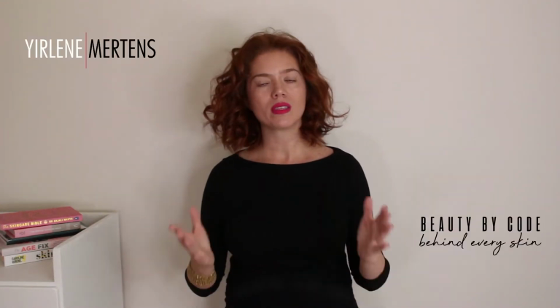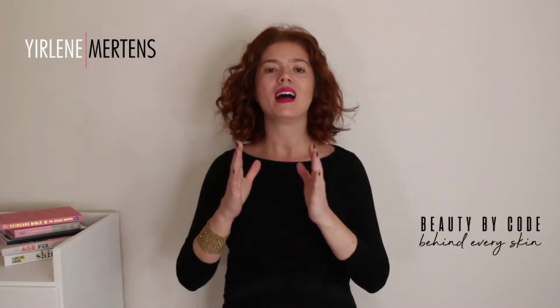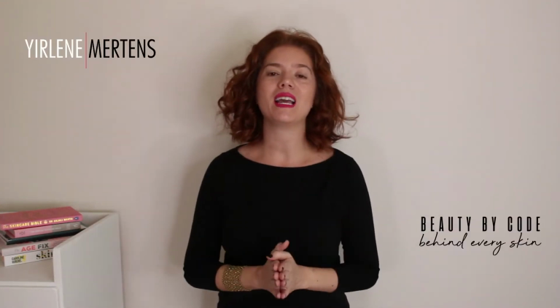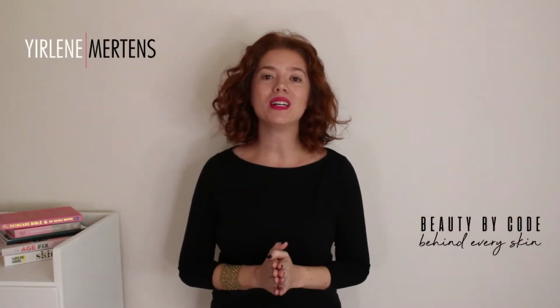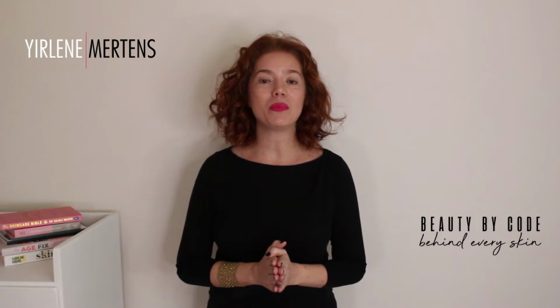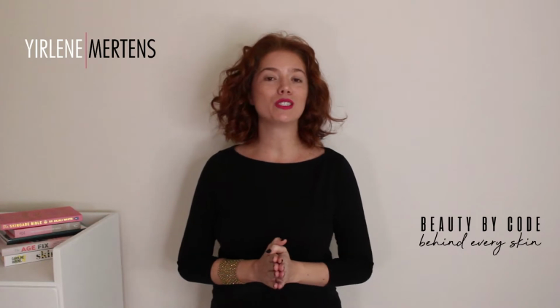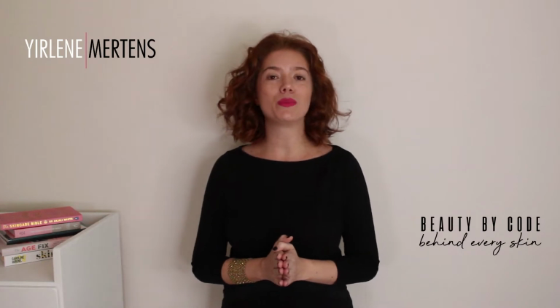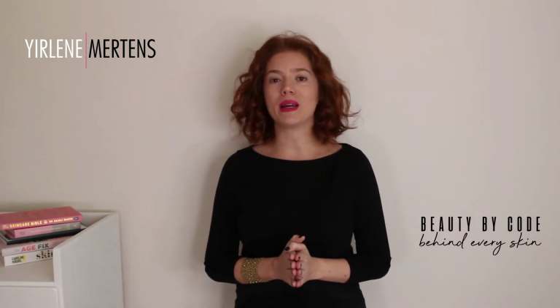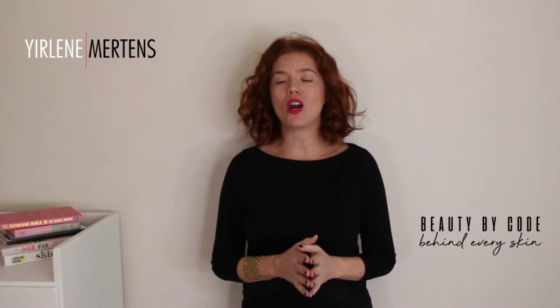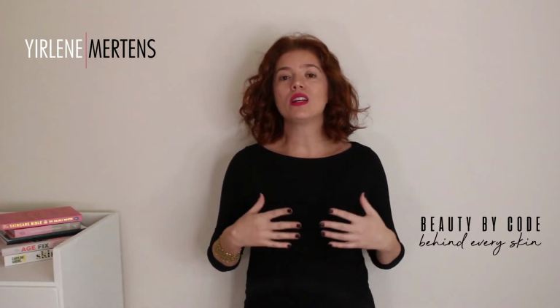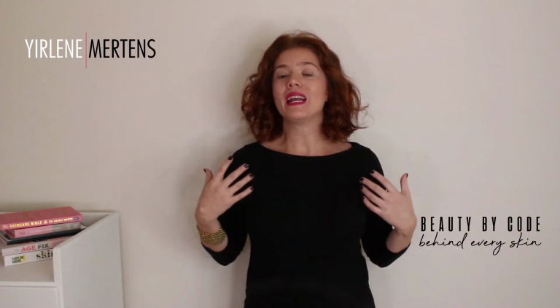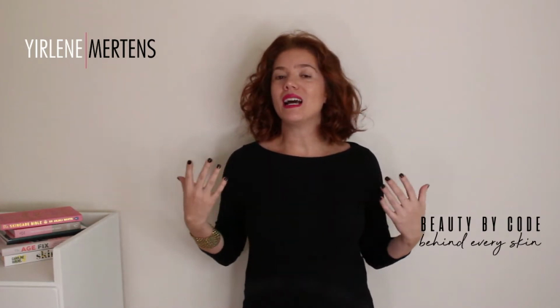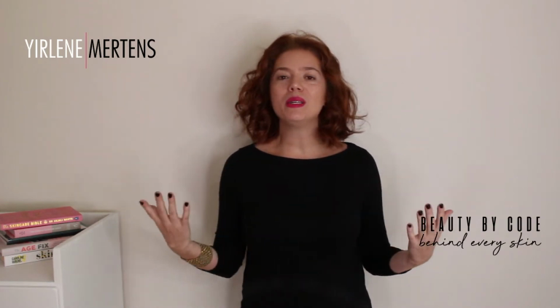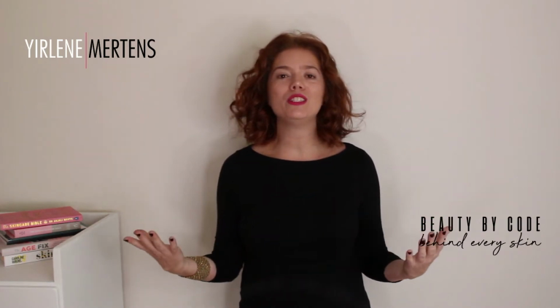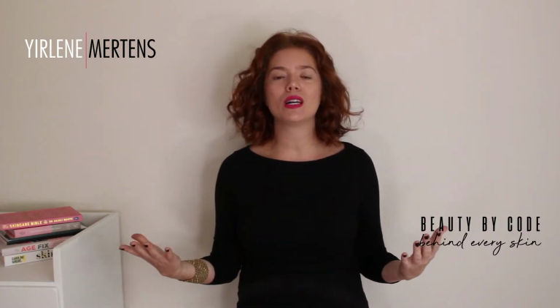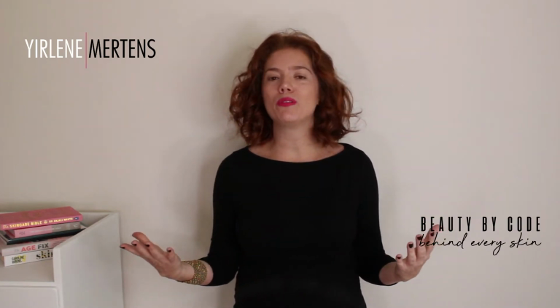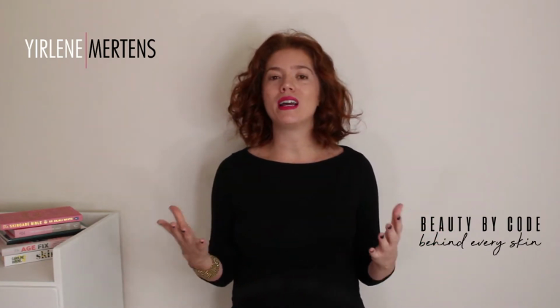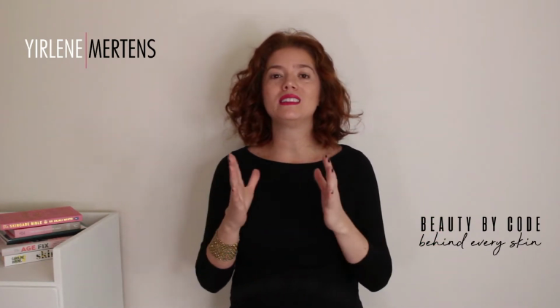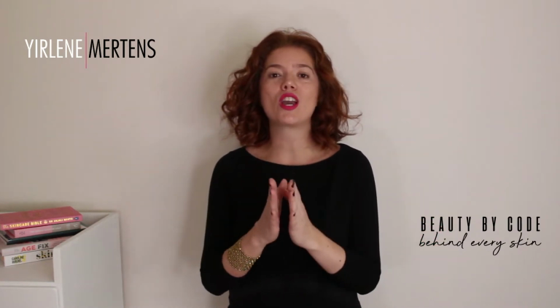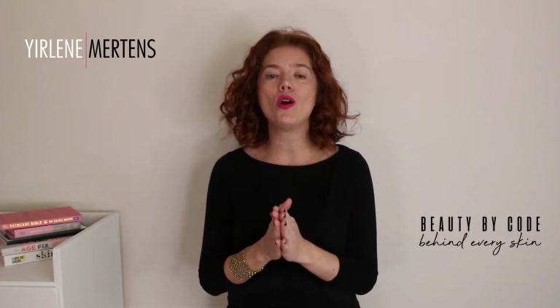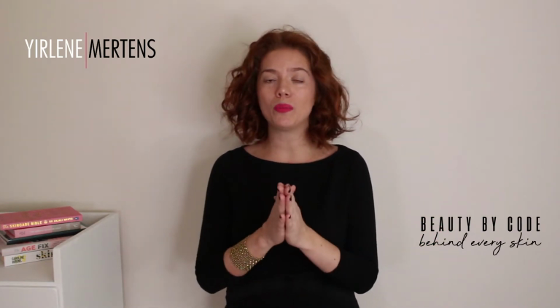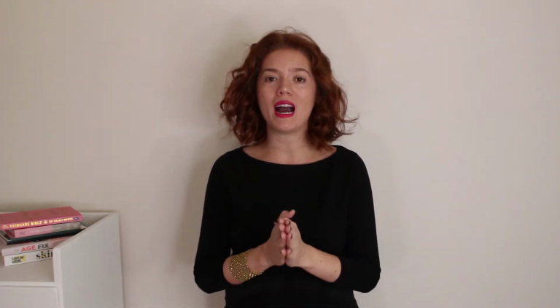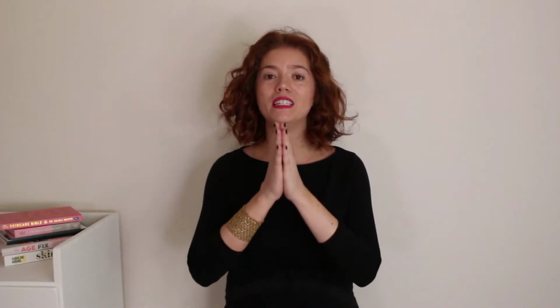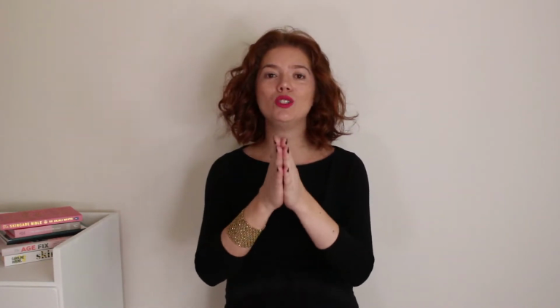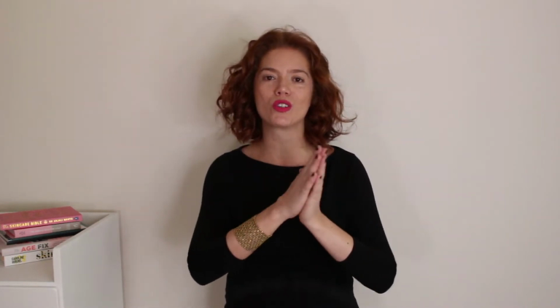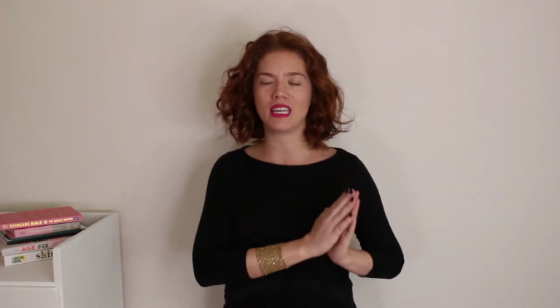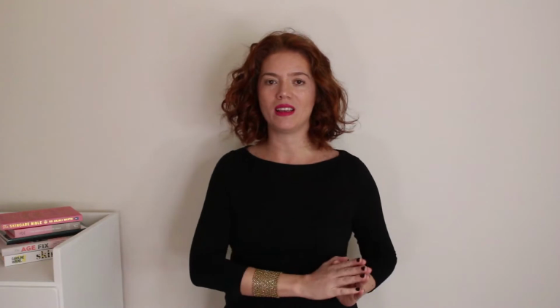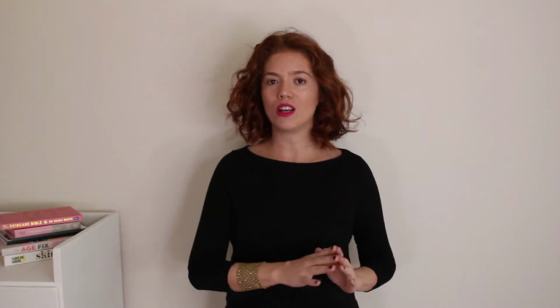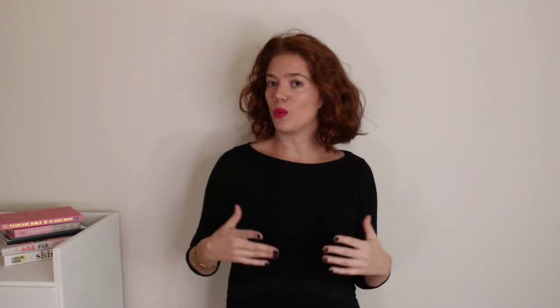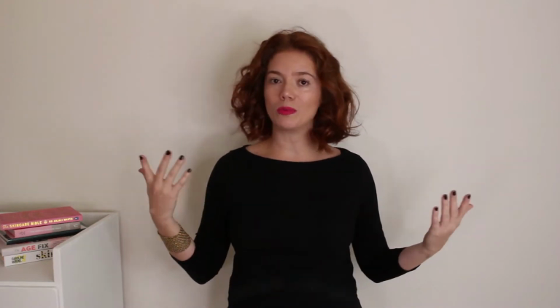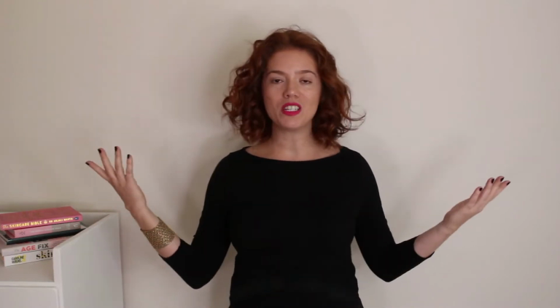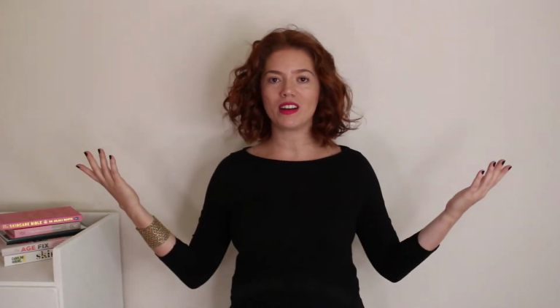Hi, I'm Yelene Martins from Beauty By Coat, and I am here to help you find the coat behind your skin. Welcome to my channel.